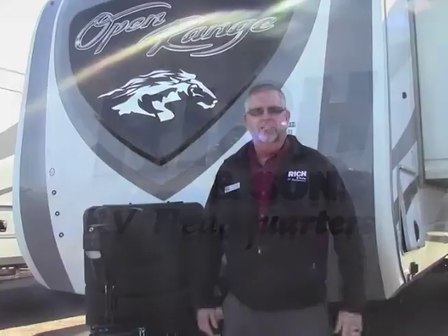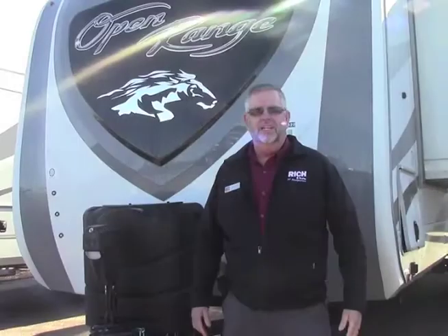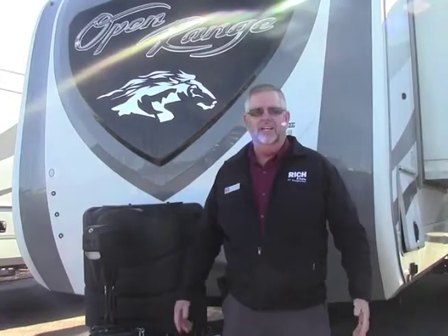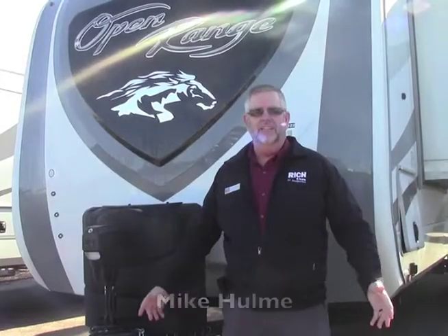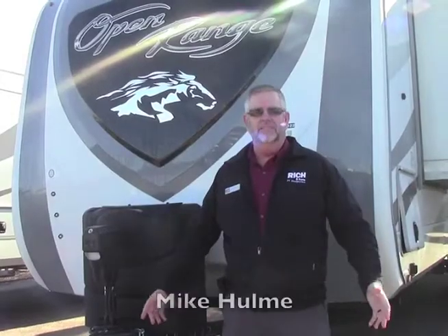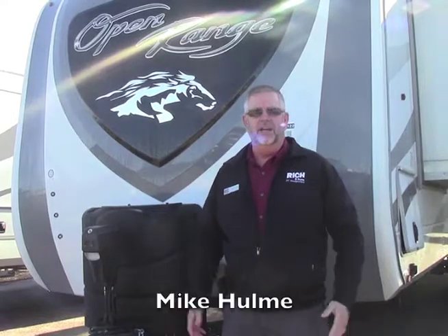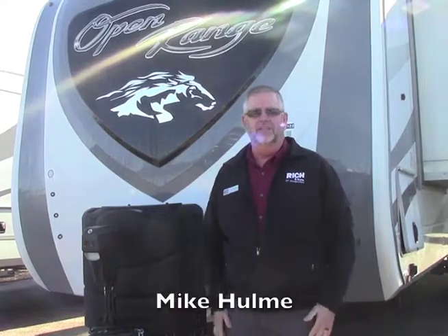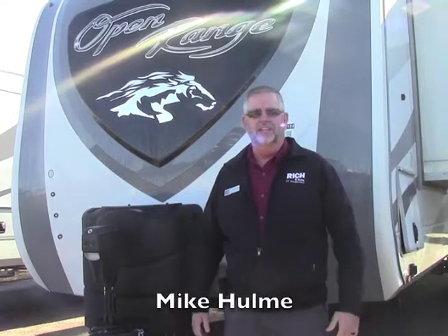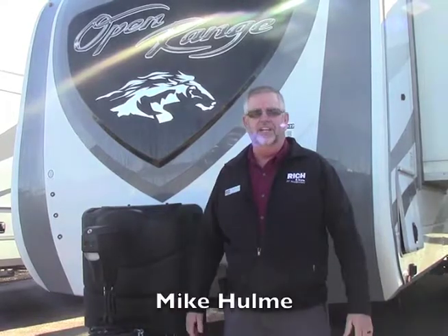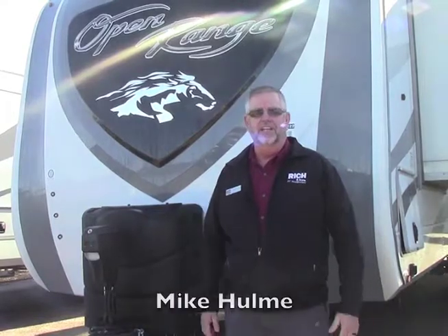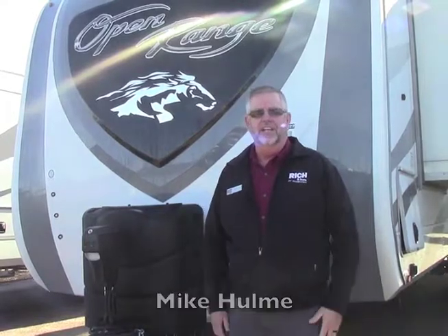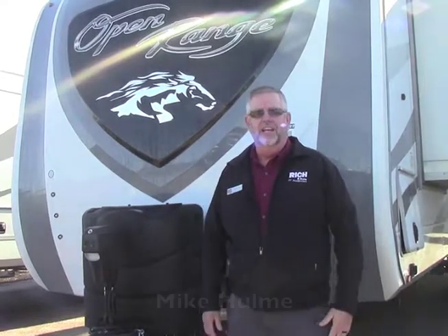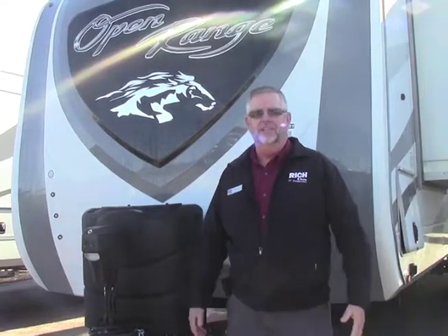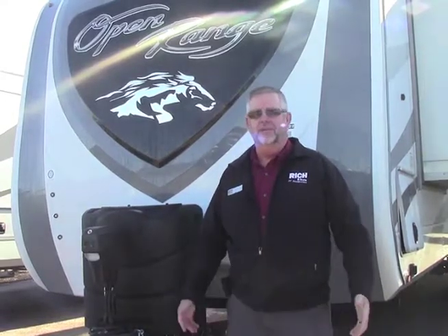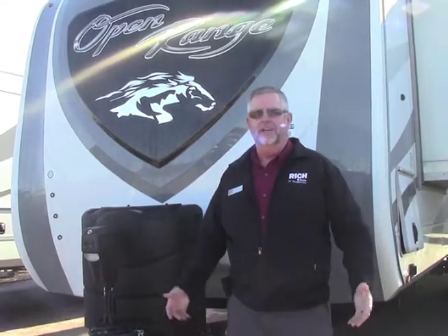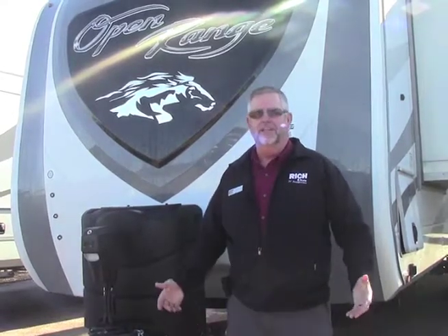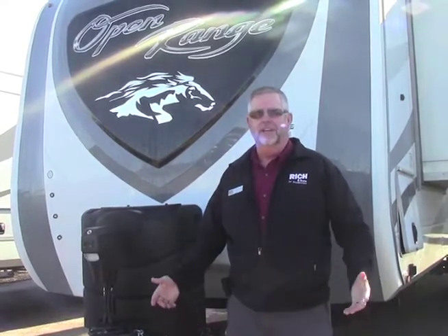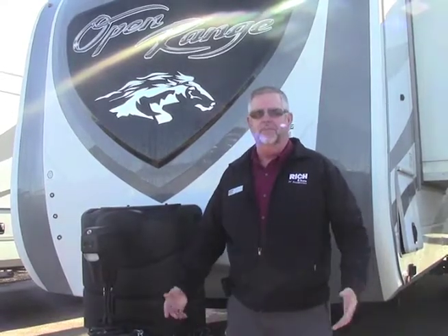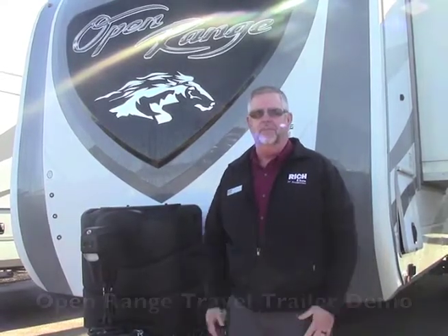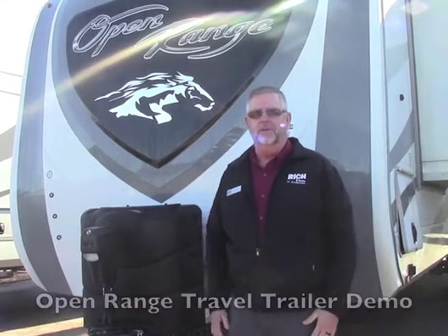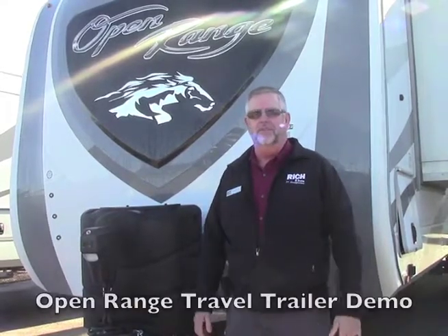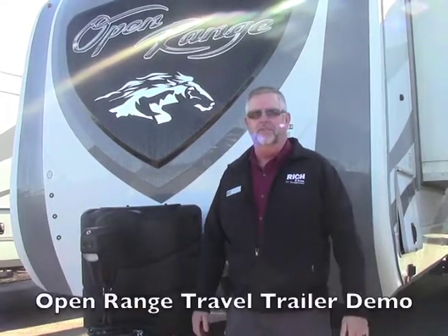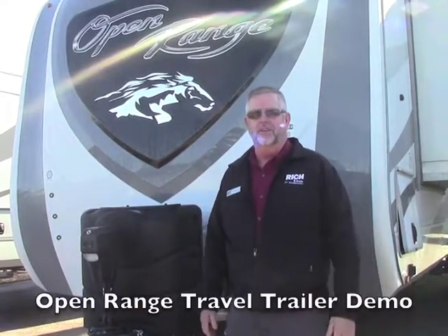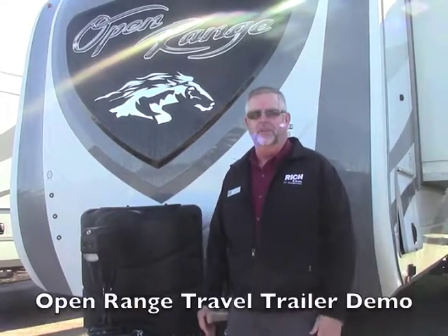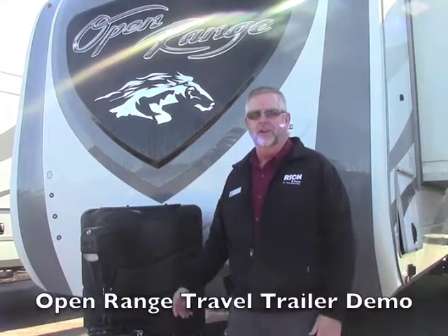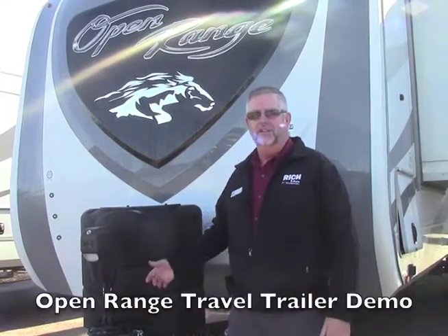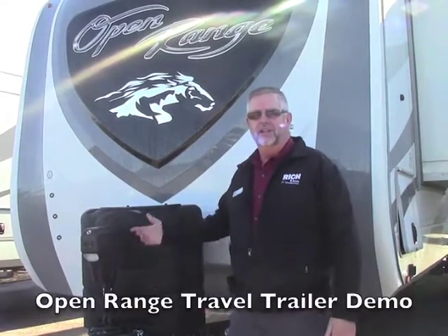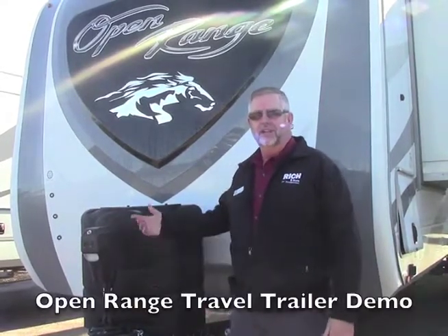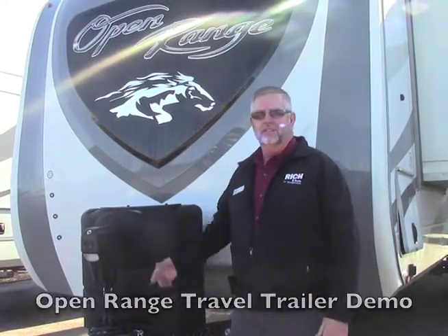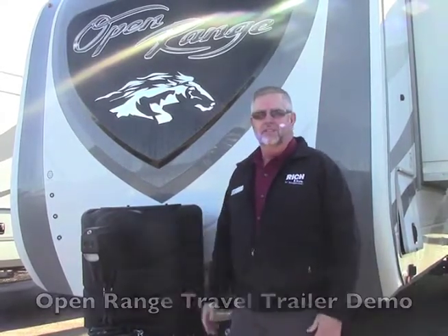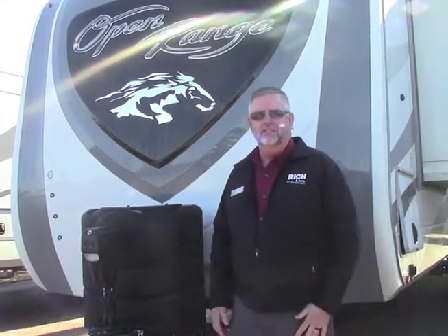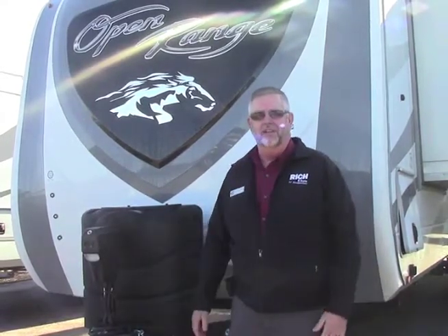Hi guys, this is Mike at Rich and Sons. I just wanted to thank you for your purchase of the Open Range travel trailer.